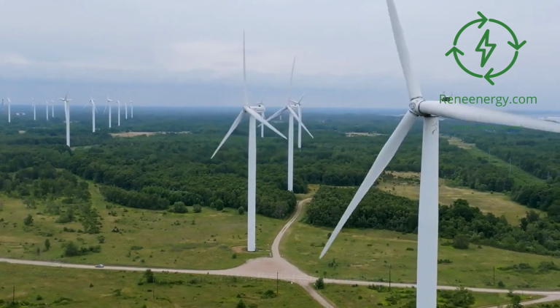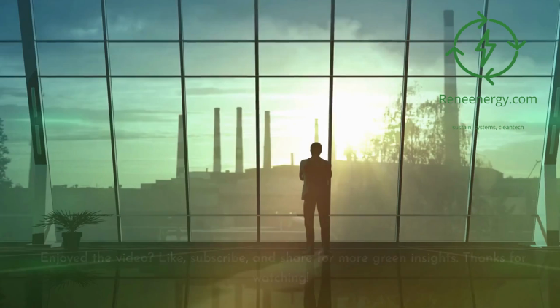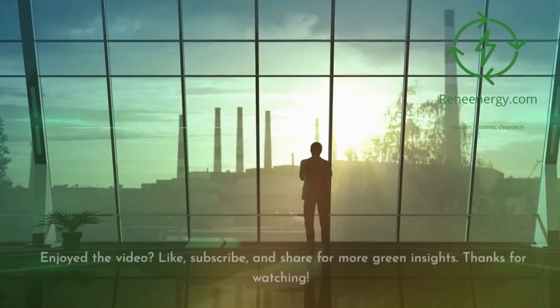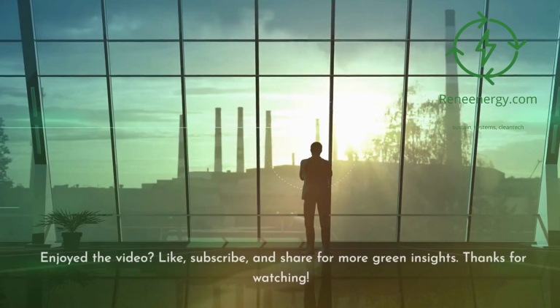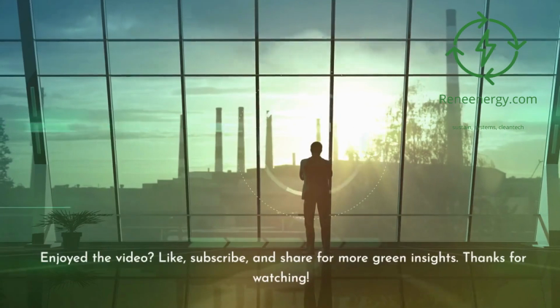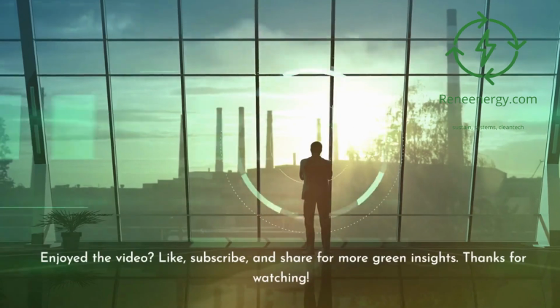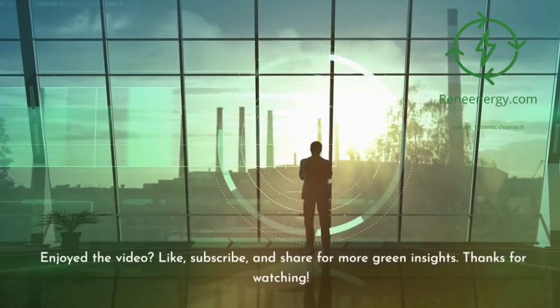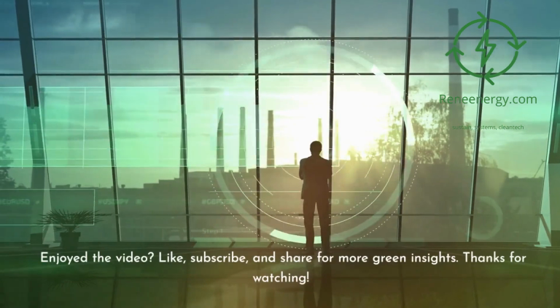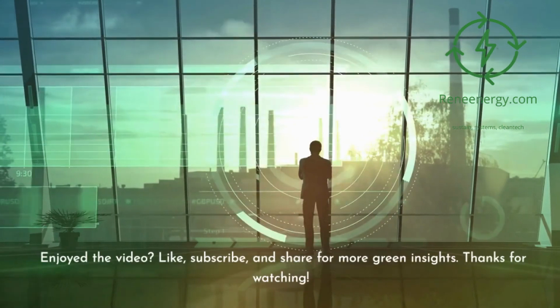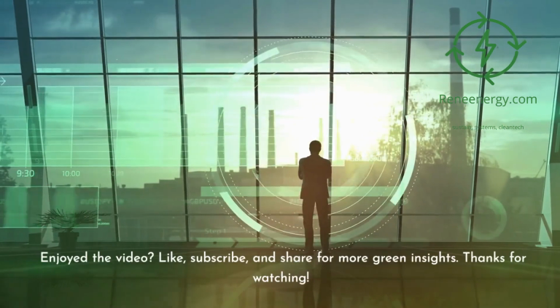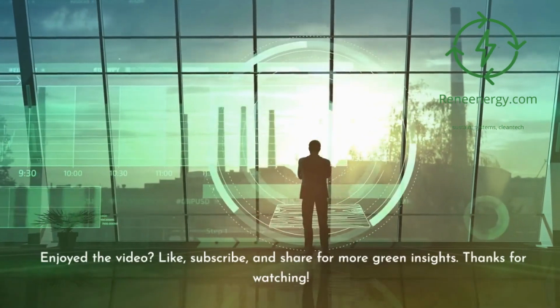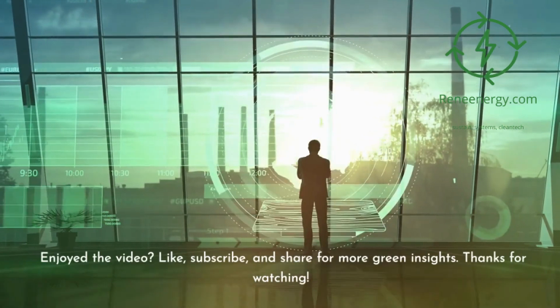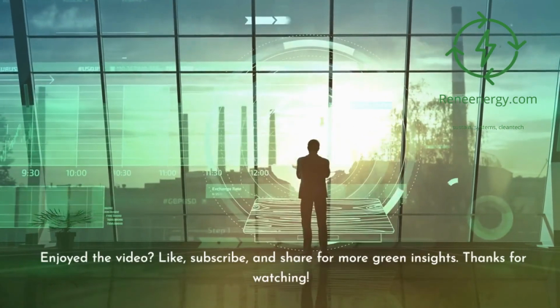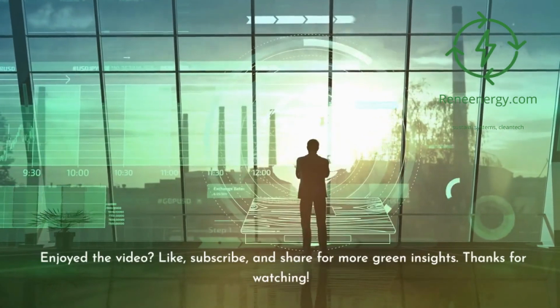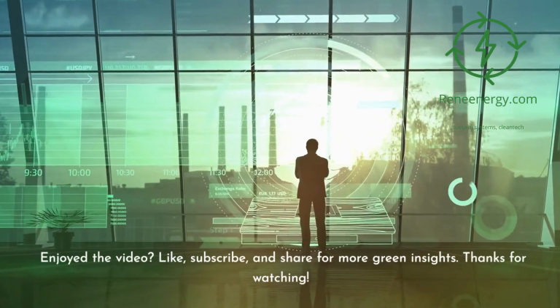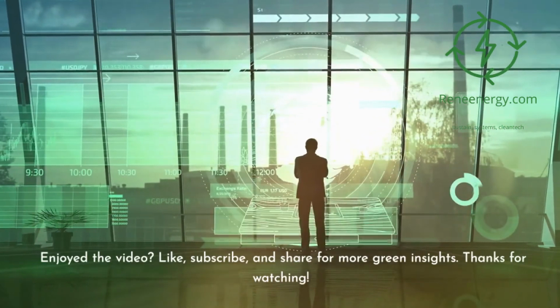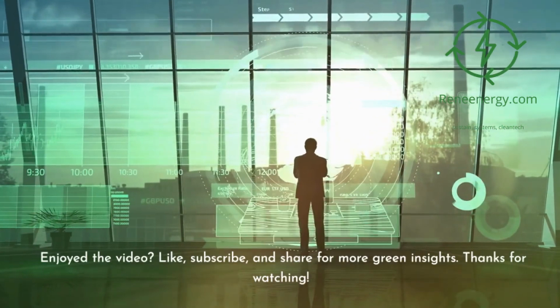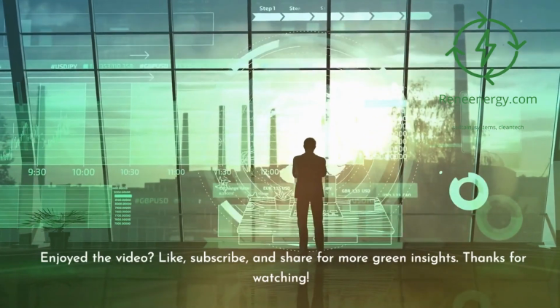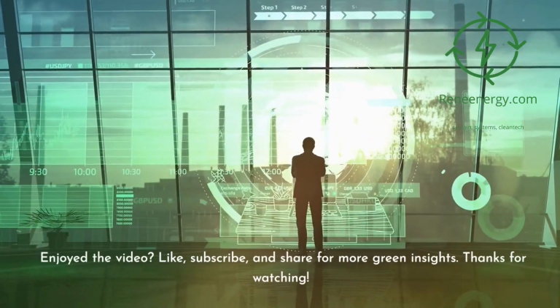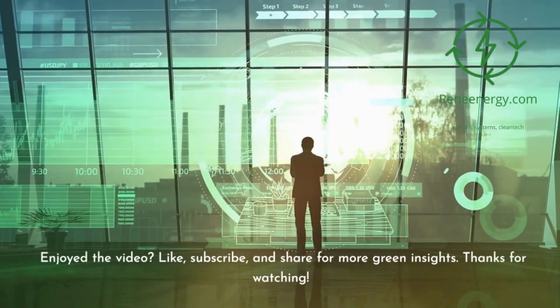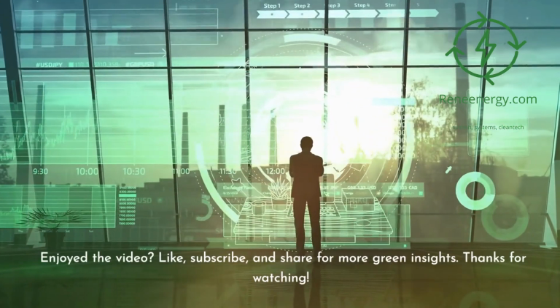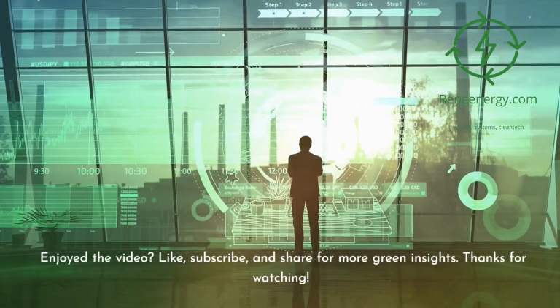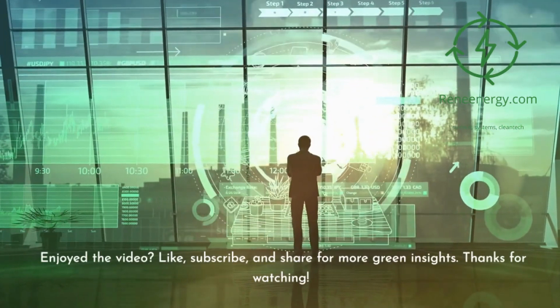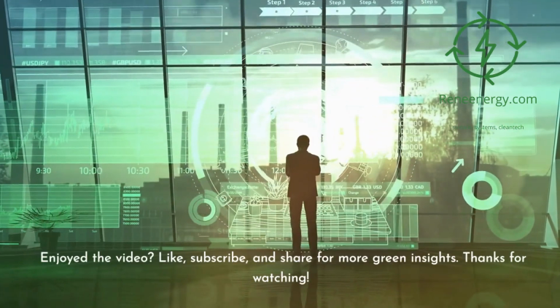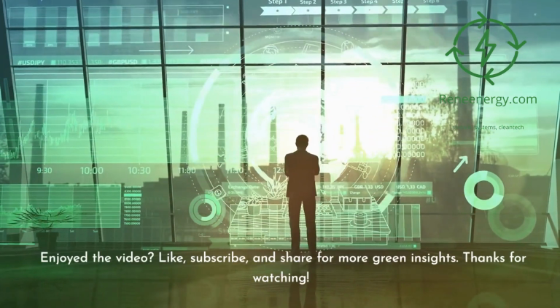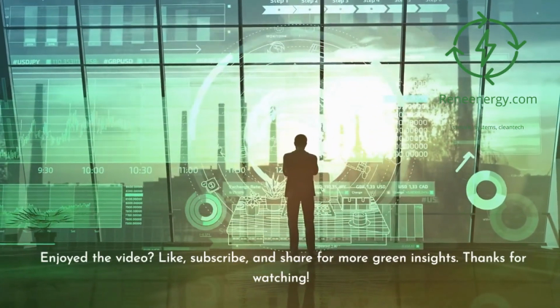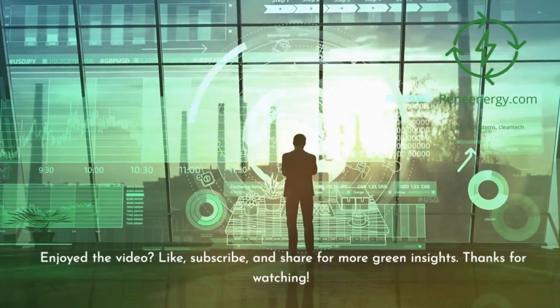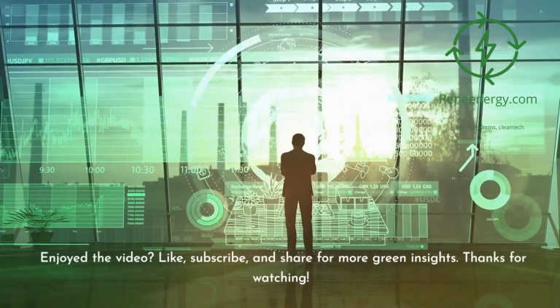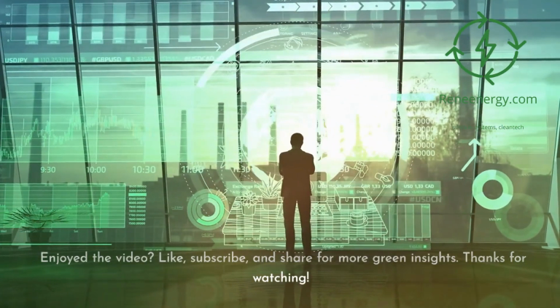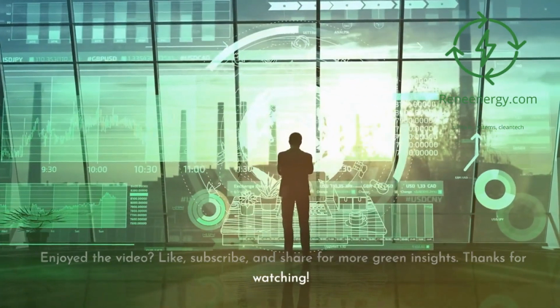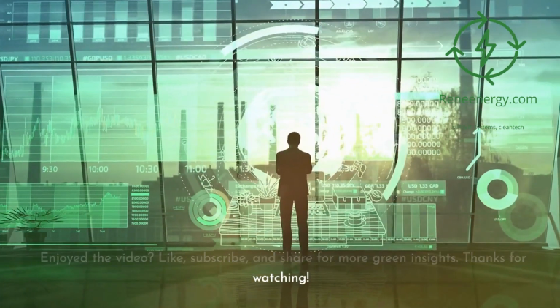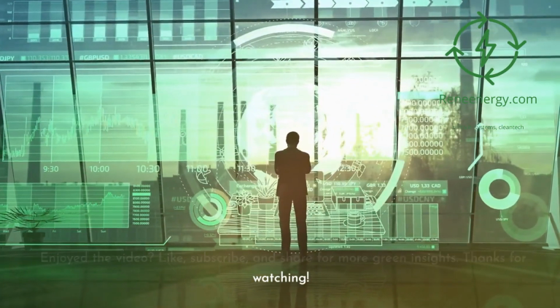Enjoy the video? Like, subscribe, and share for more green insights. Thanks for watching.